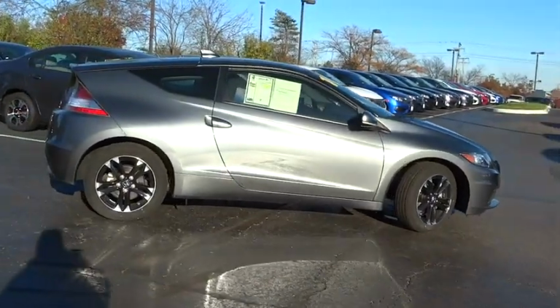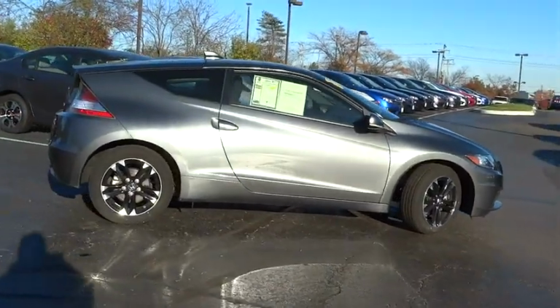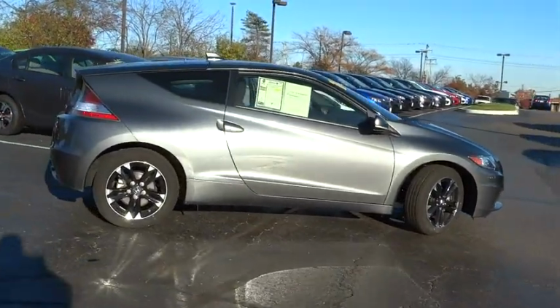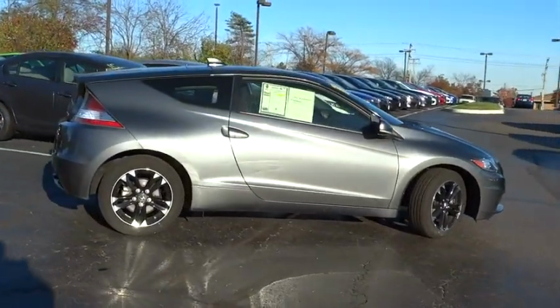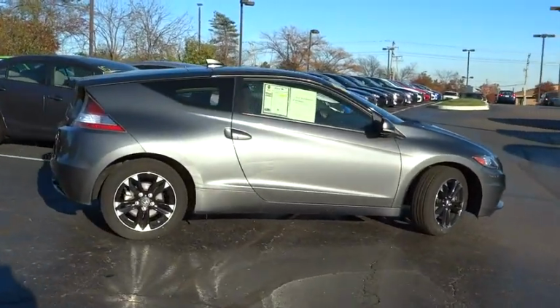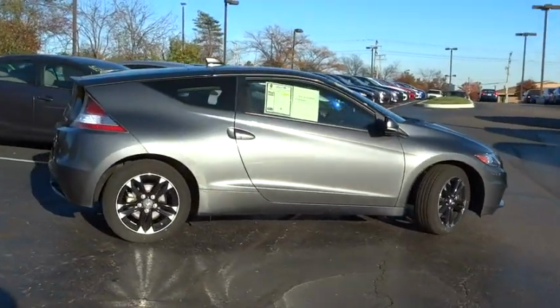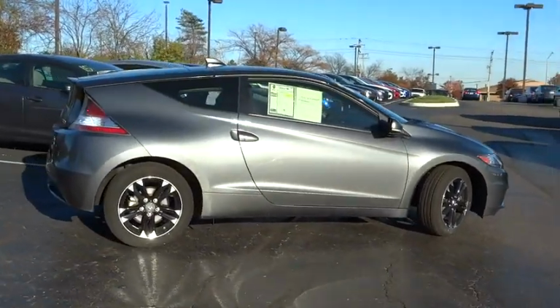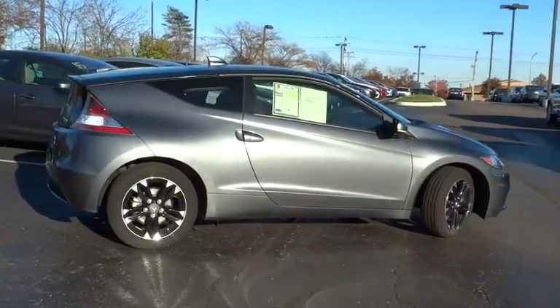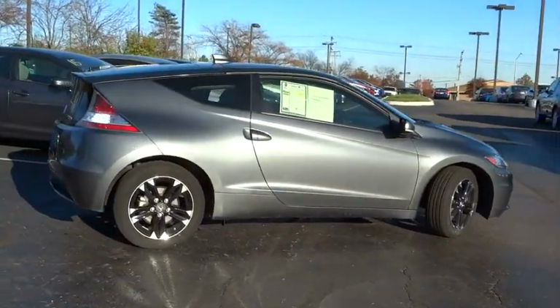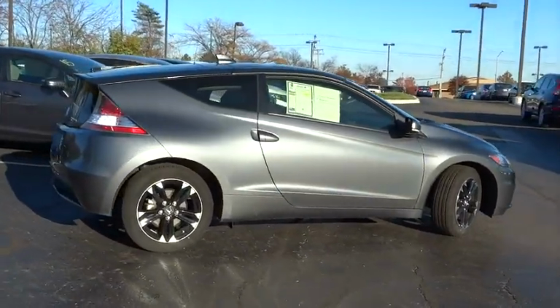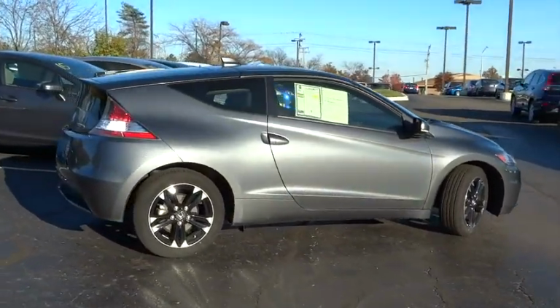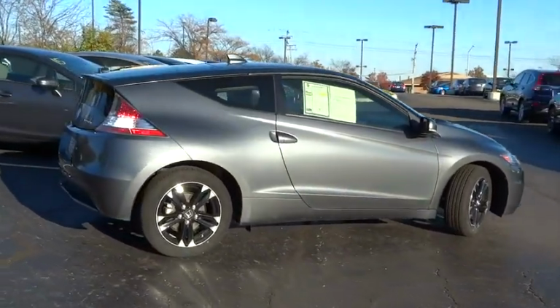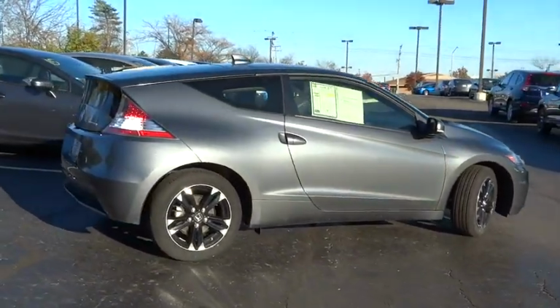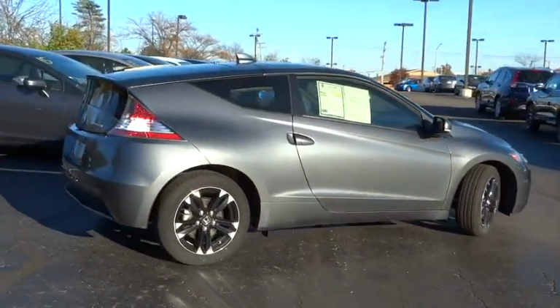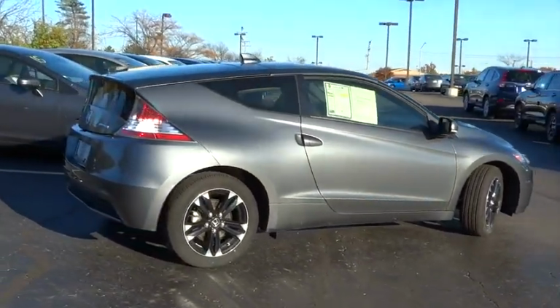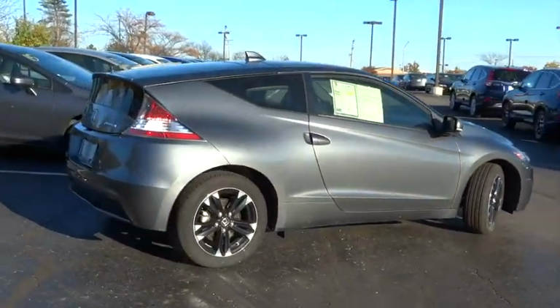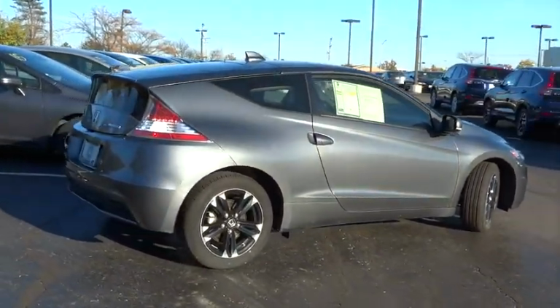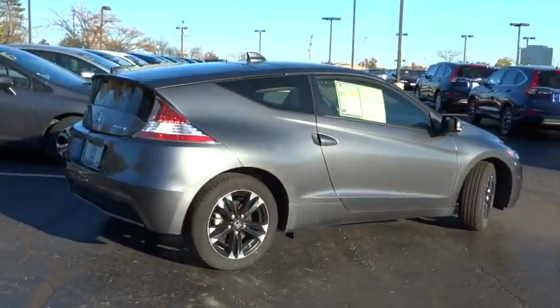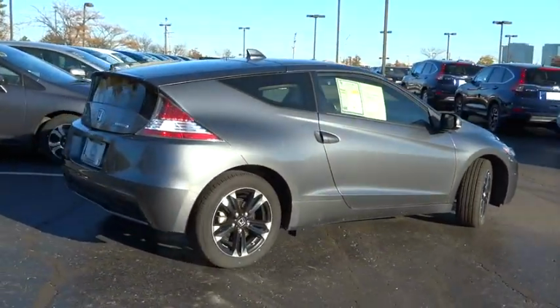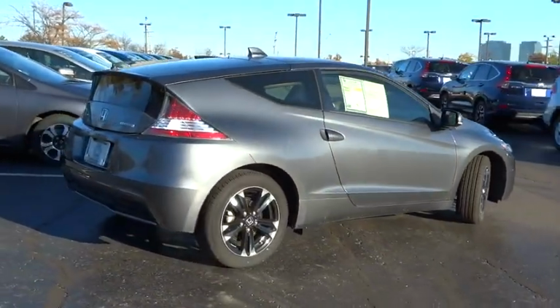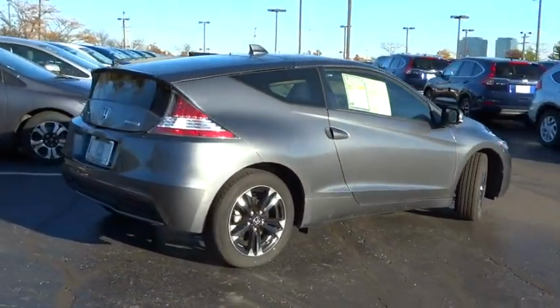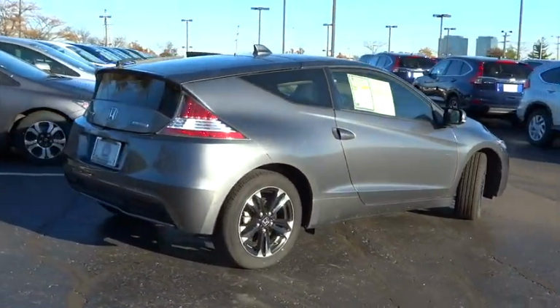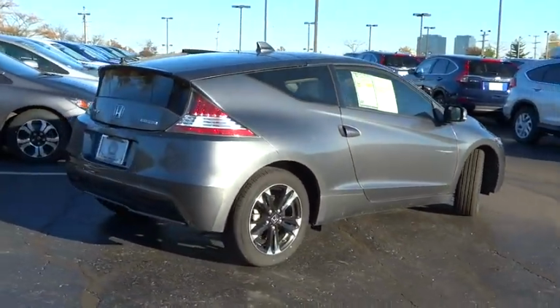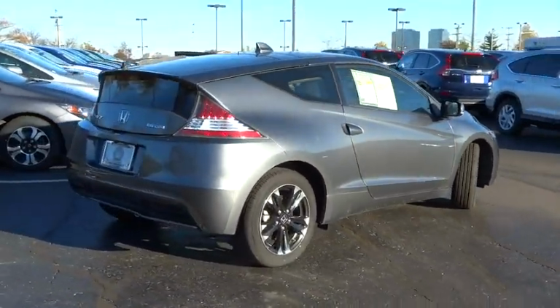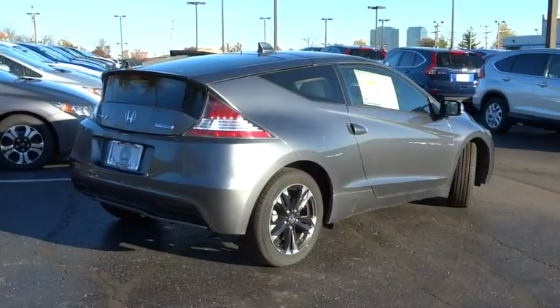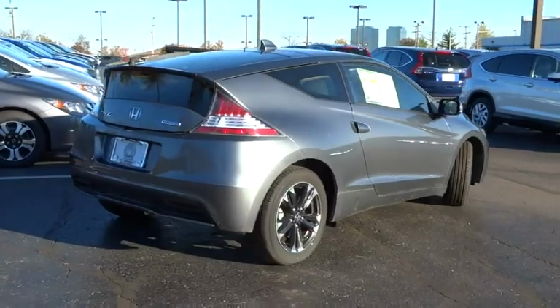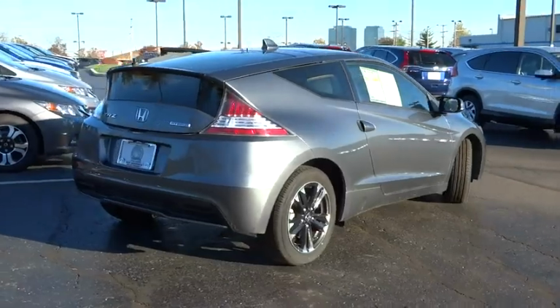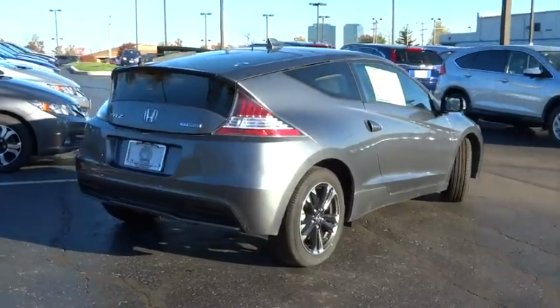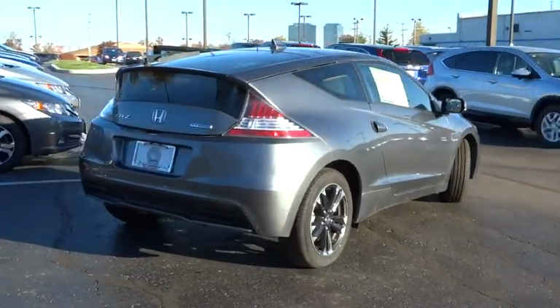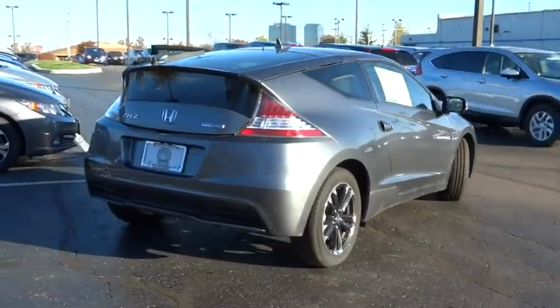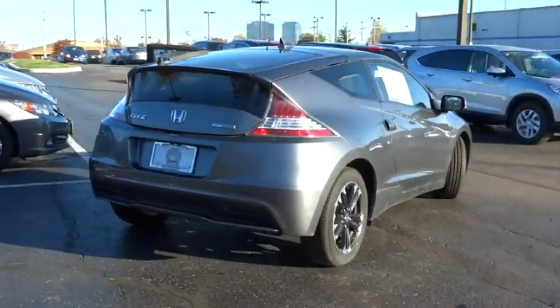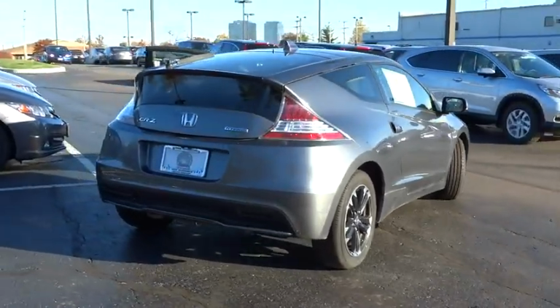This vehicle has less than 300 miles. Here are some of this vehicle's great options.